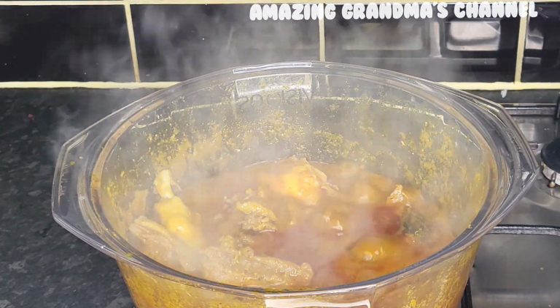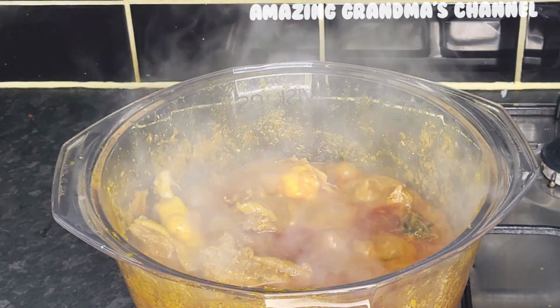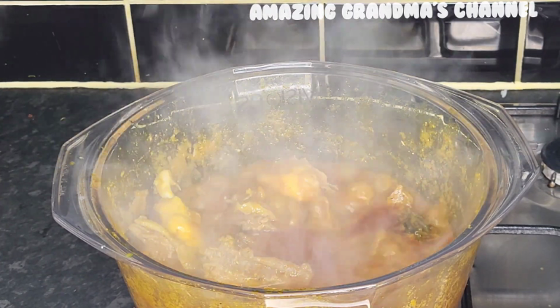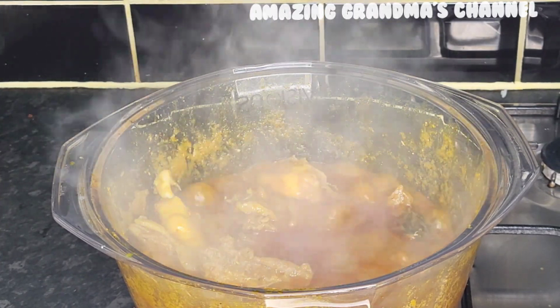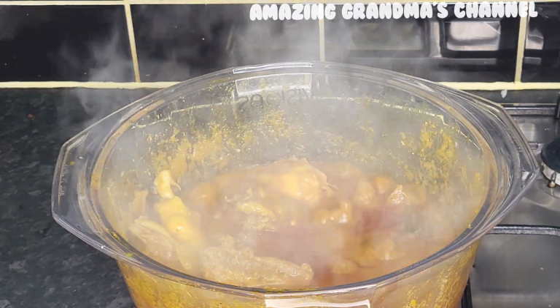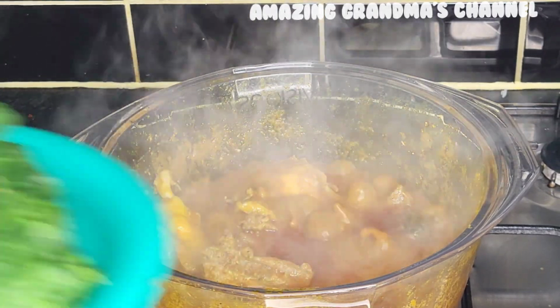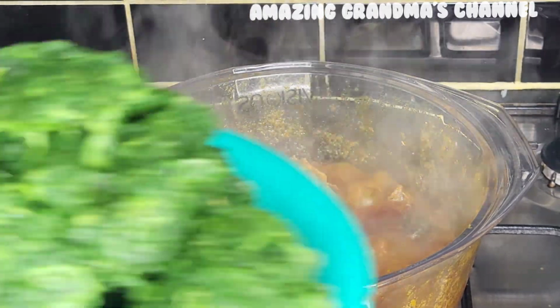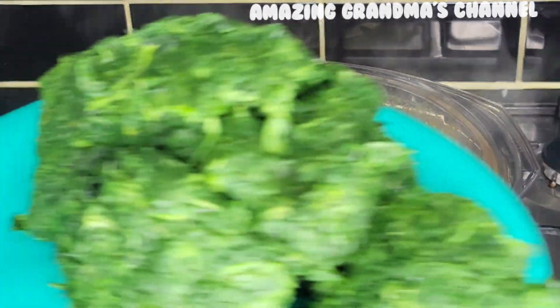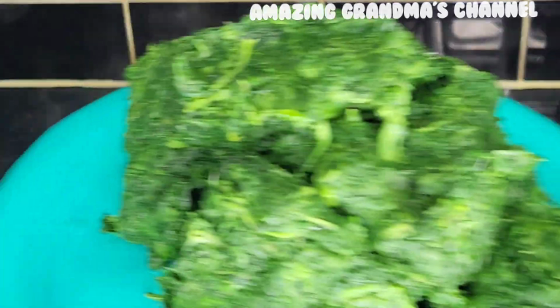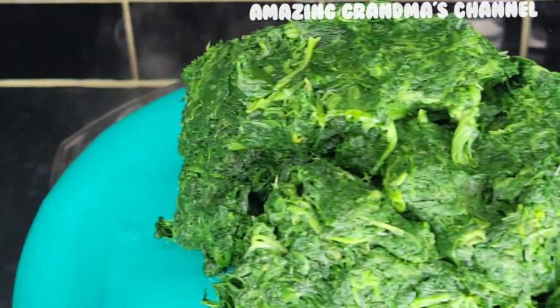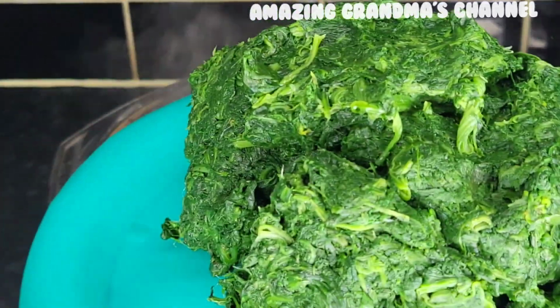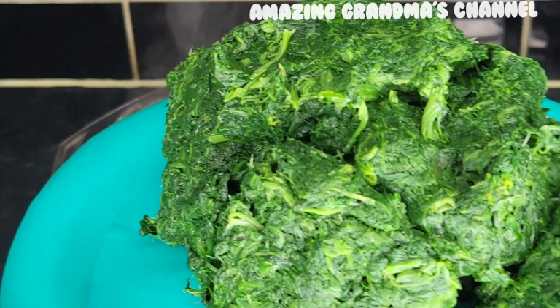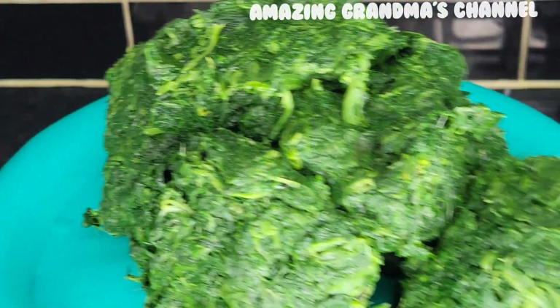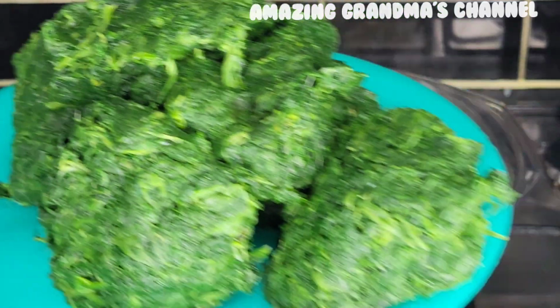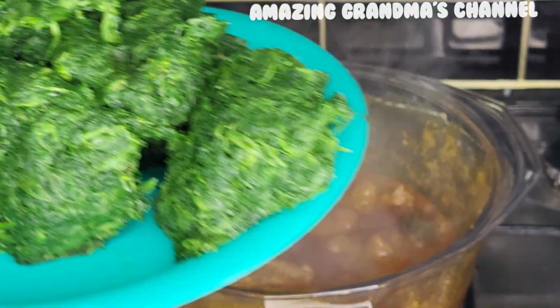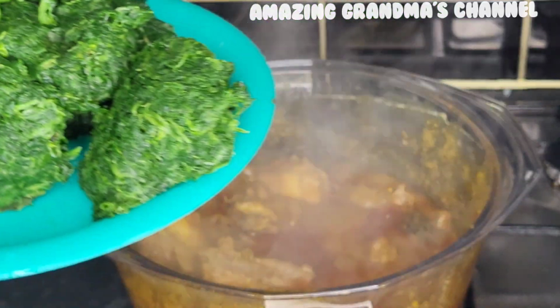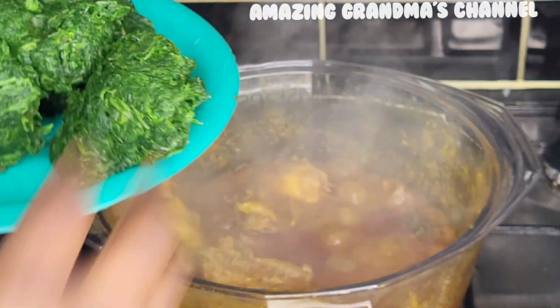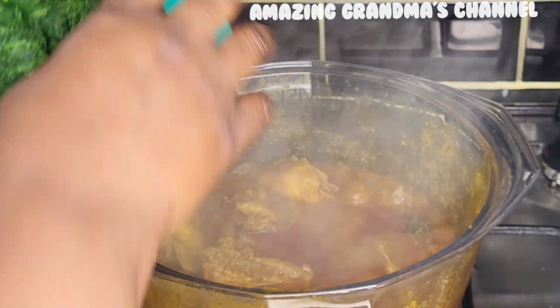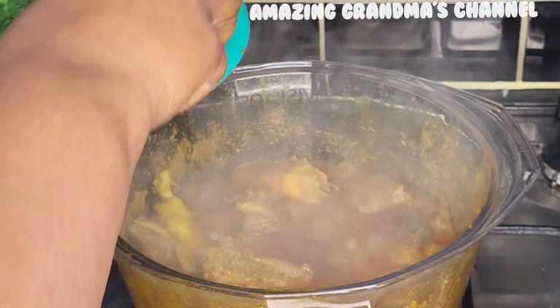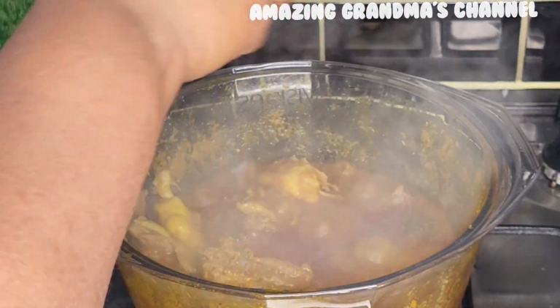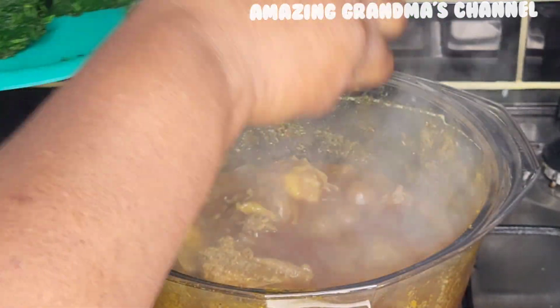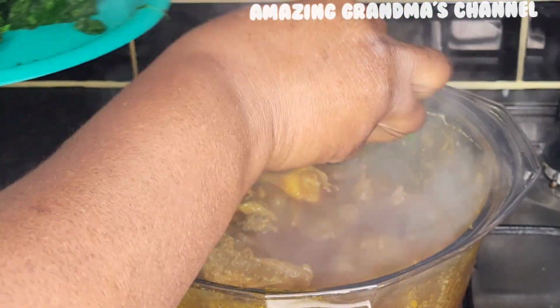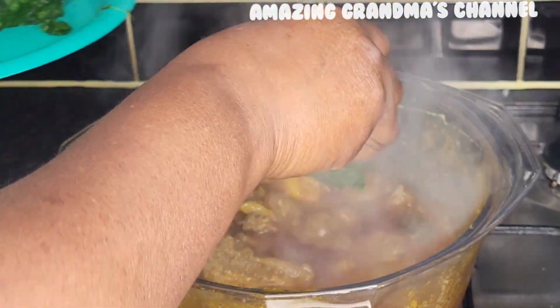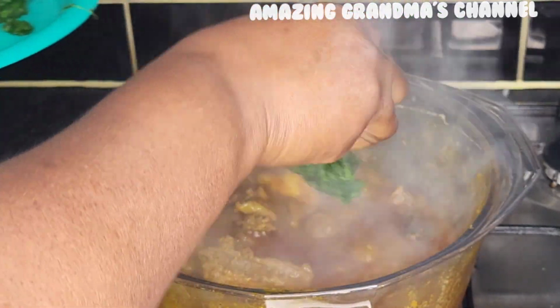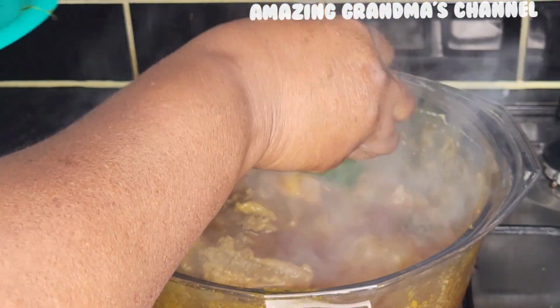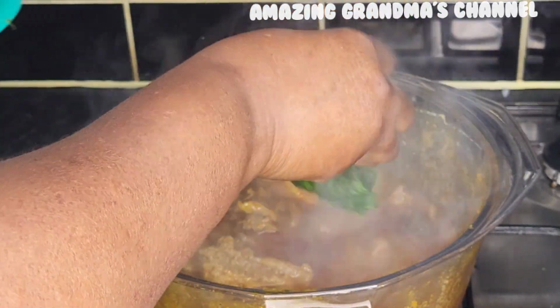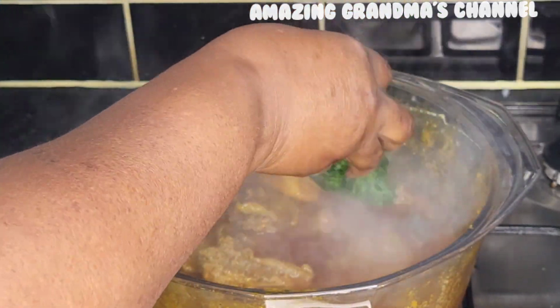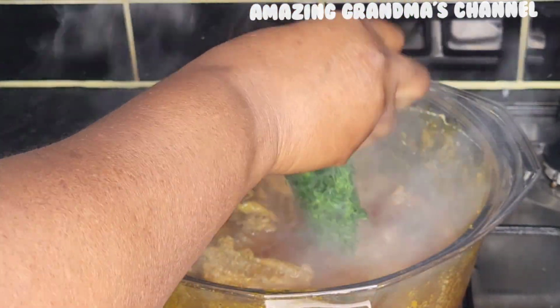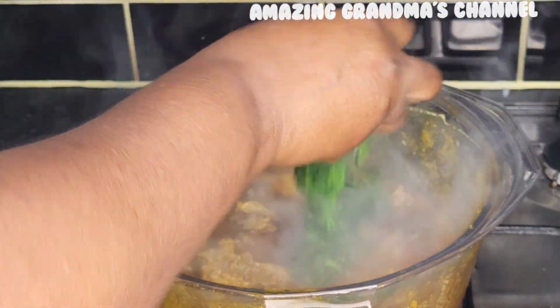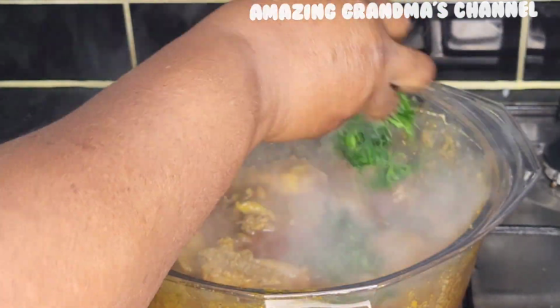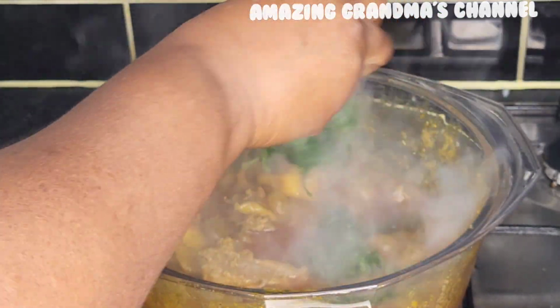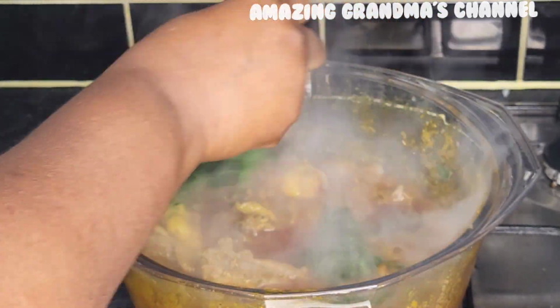Now I'm going to add the spinach — that is the vegetable going into the soup.